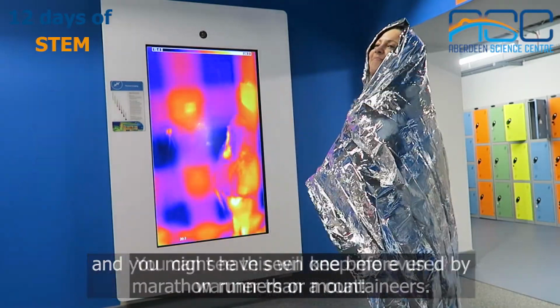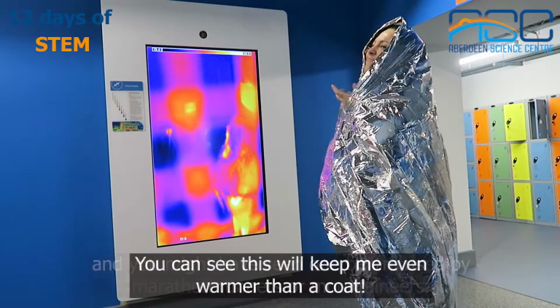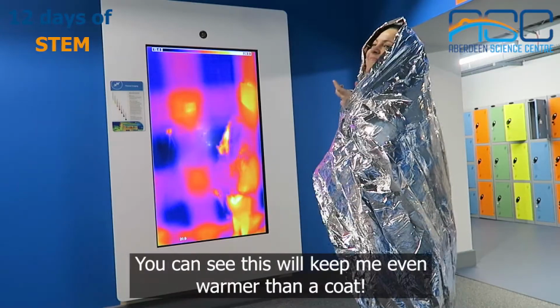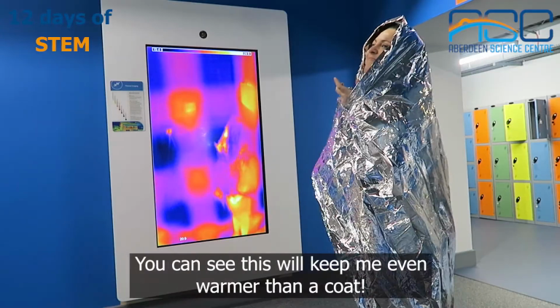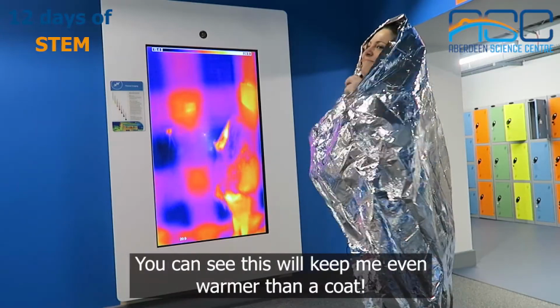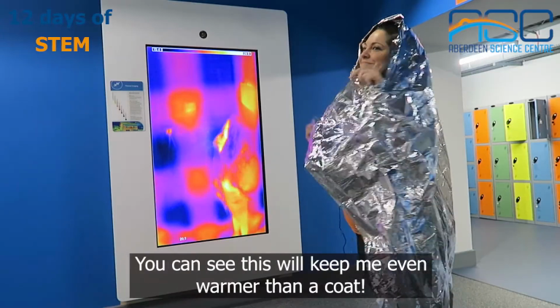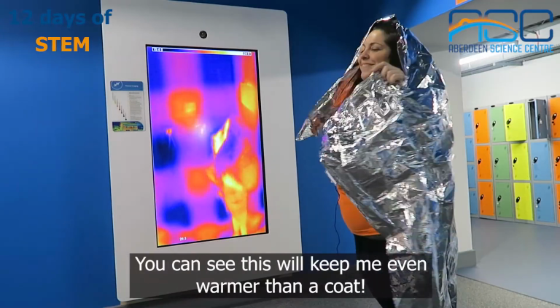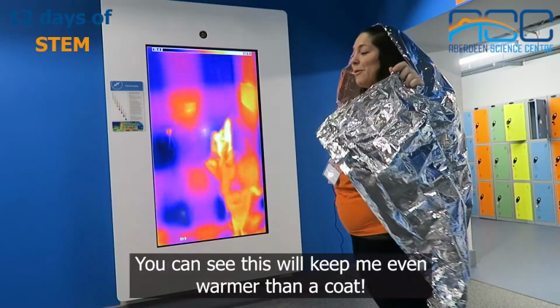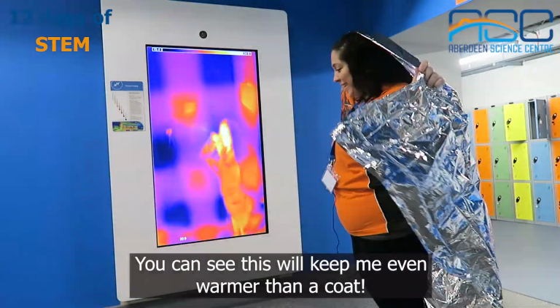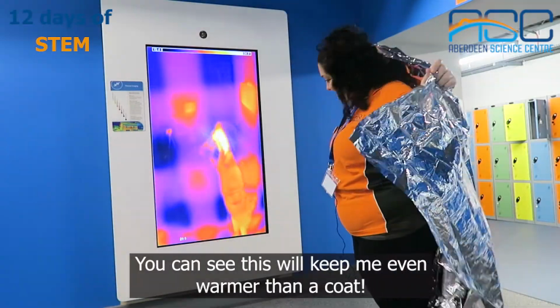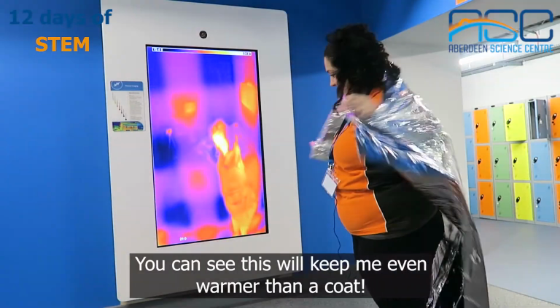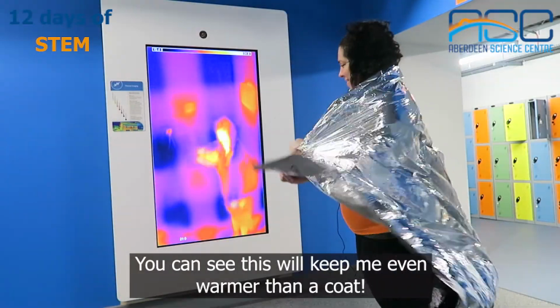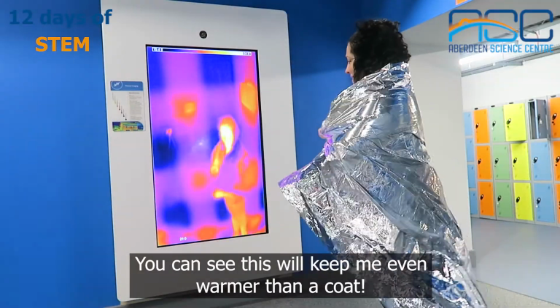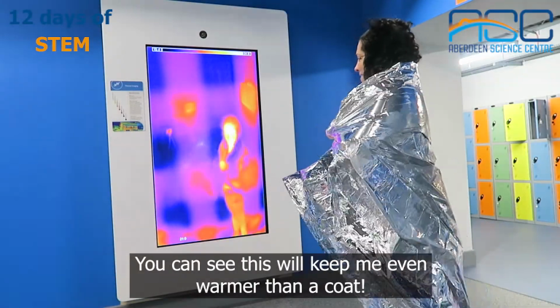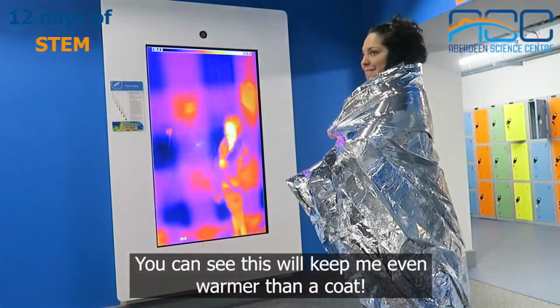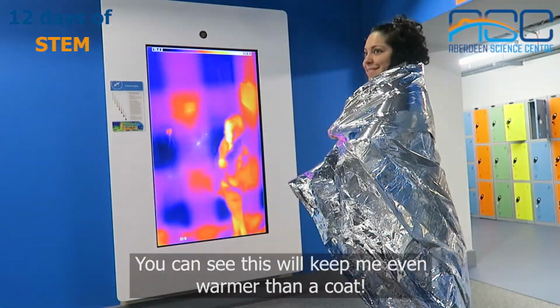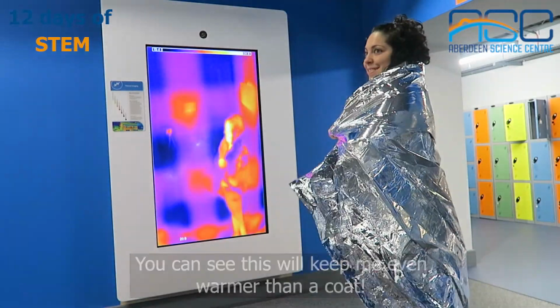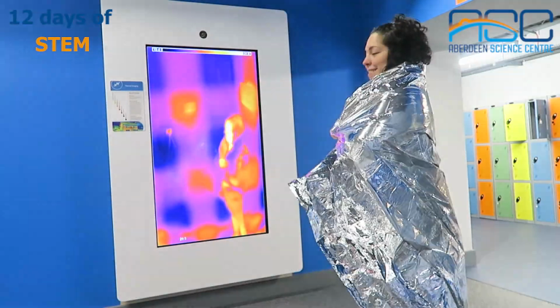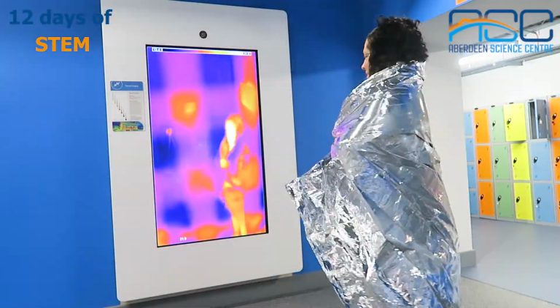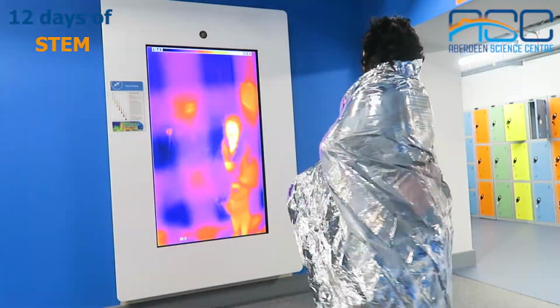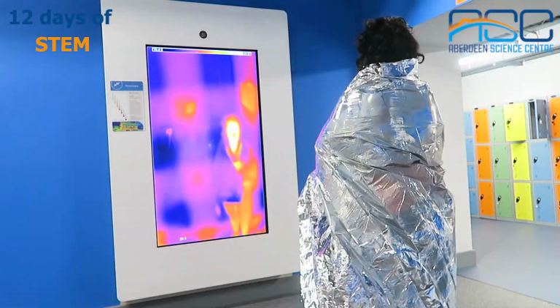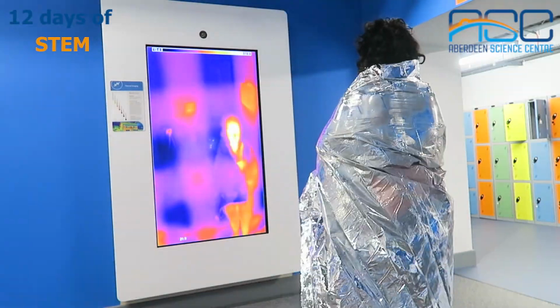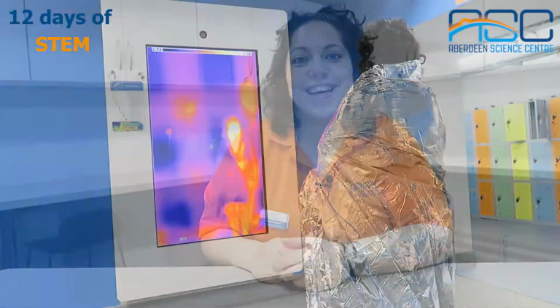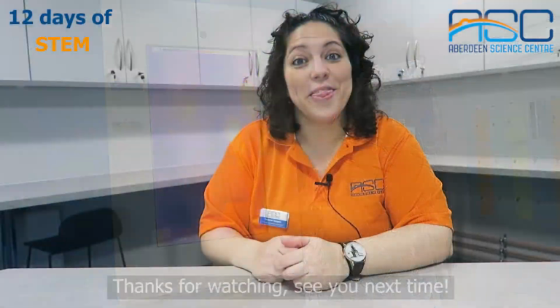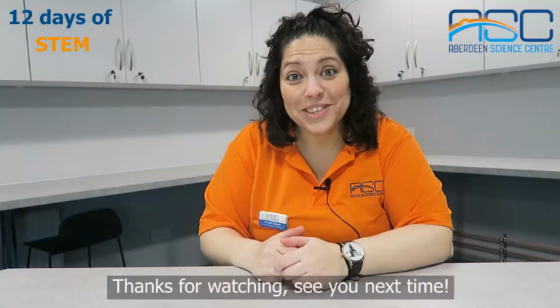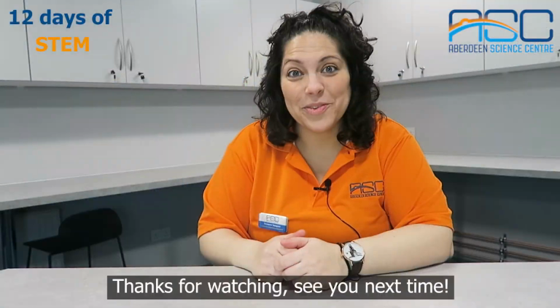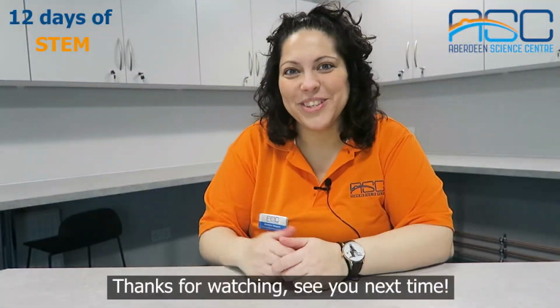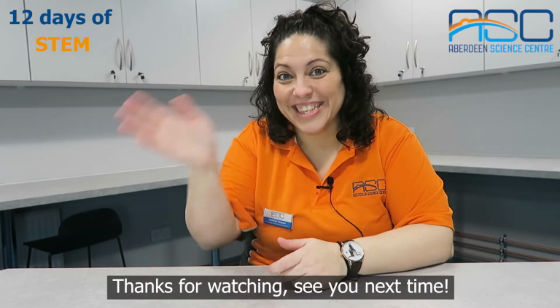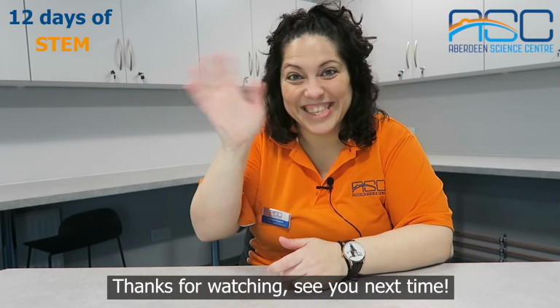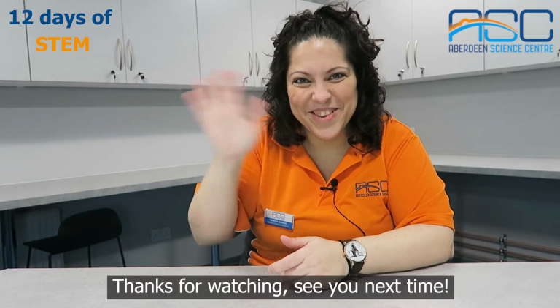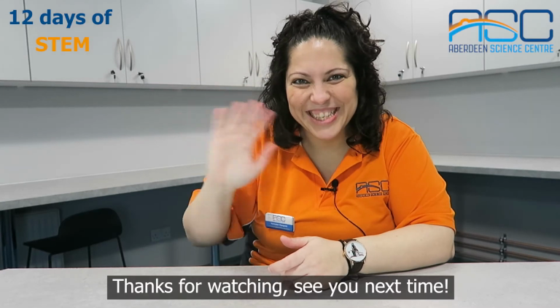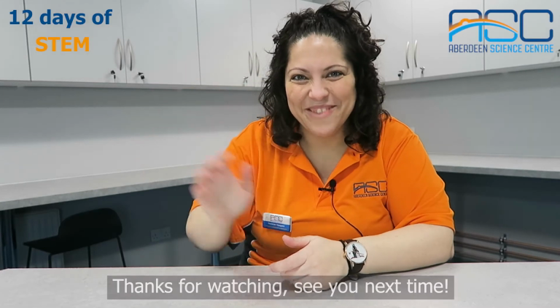You can see this will keep me even warmer than a coat. Thanks for watching! See you next time!